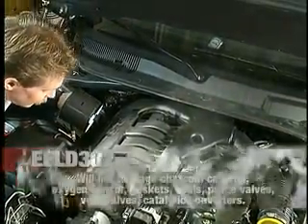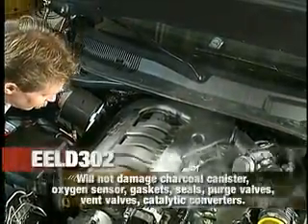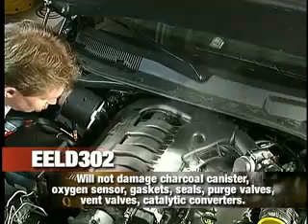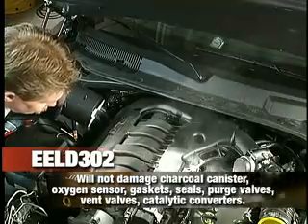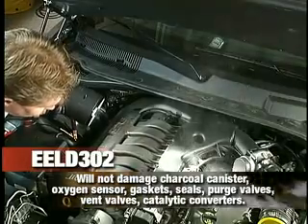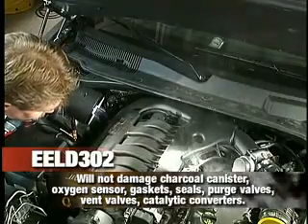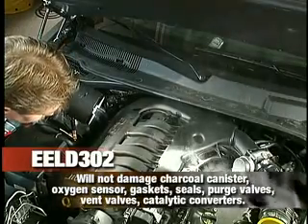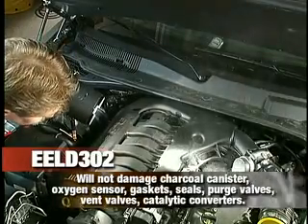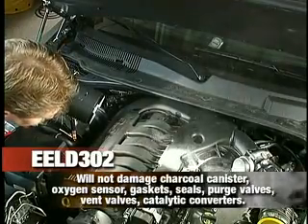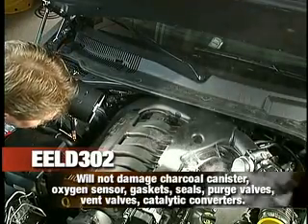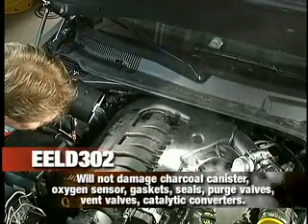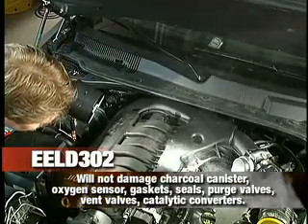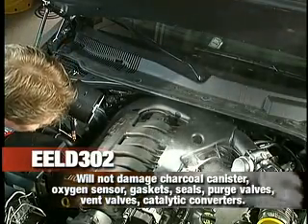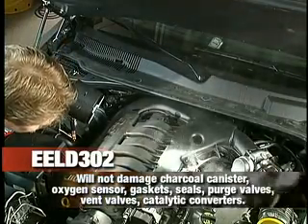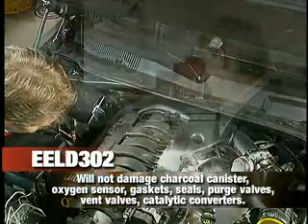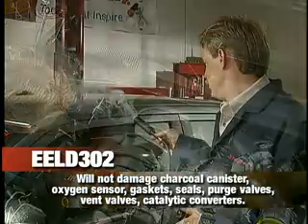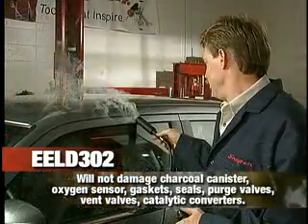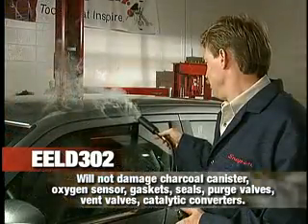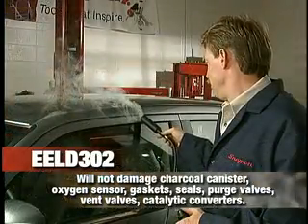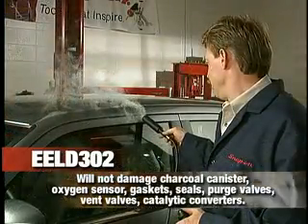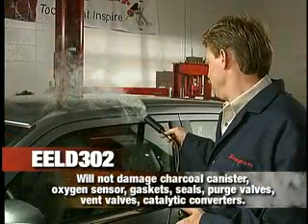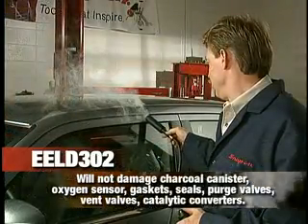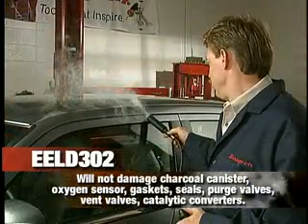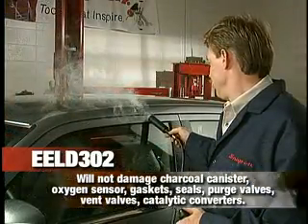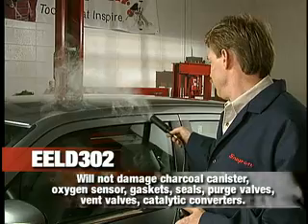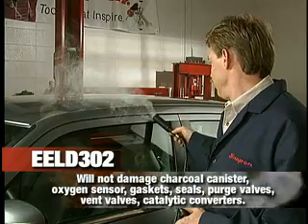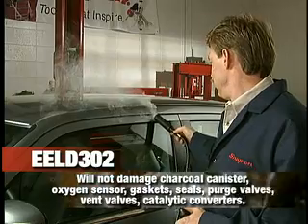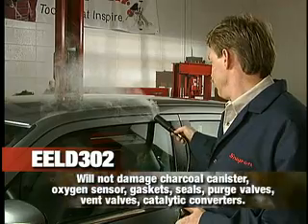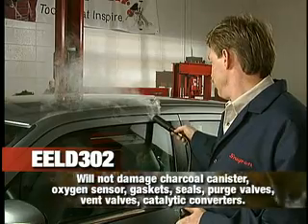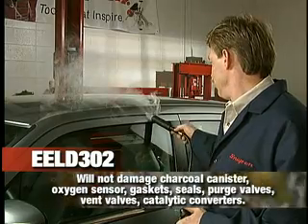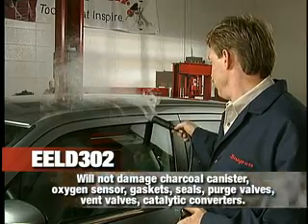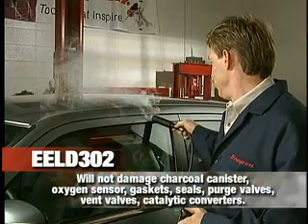So using the Evap will not void a vehicle's factory warranty. The smoke itself is harmless to techs and vehicle components.